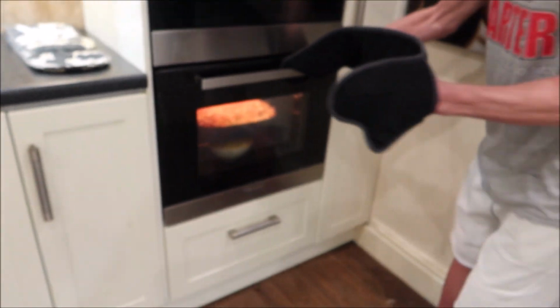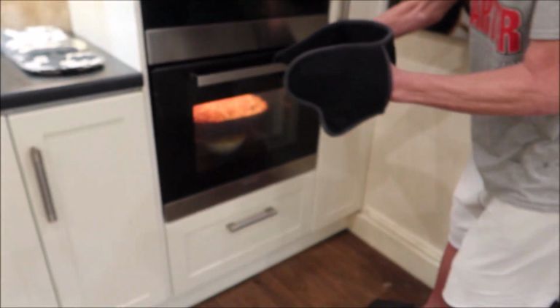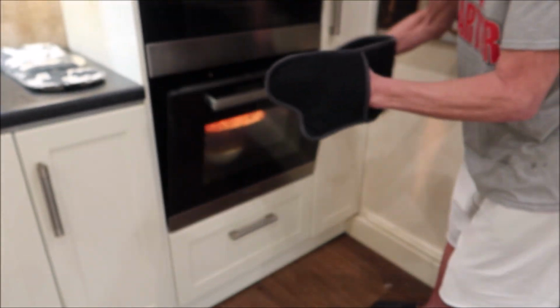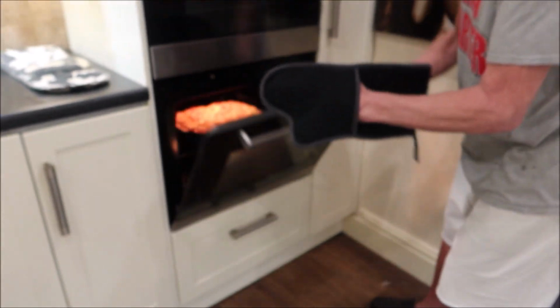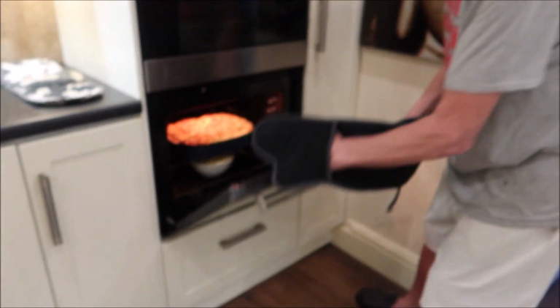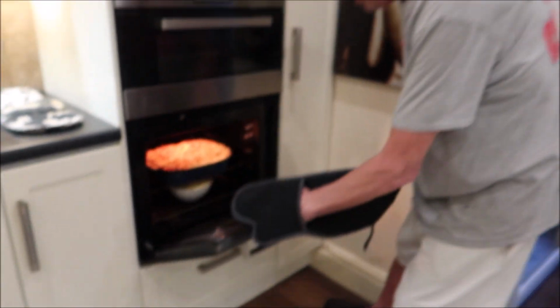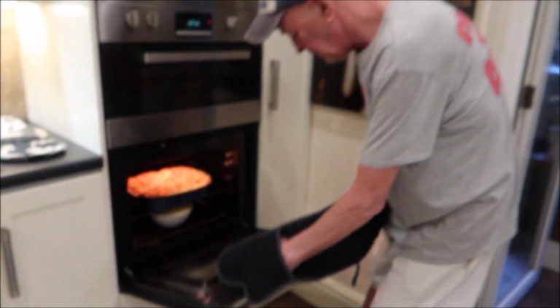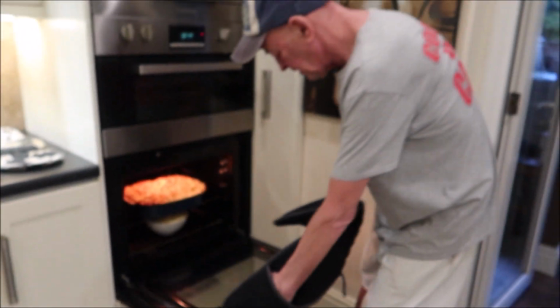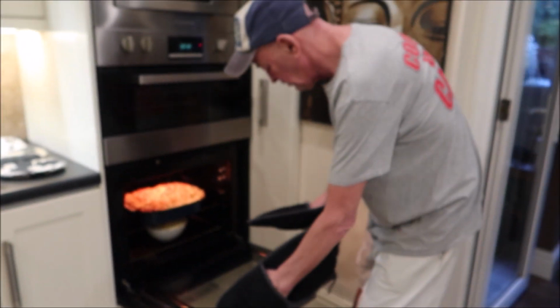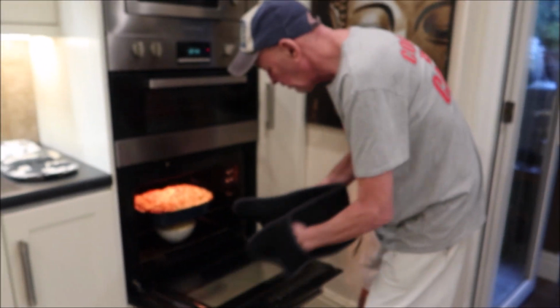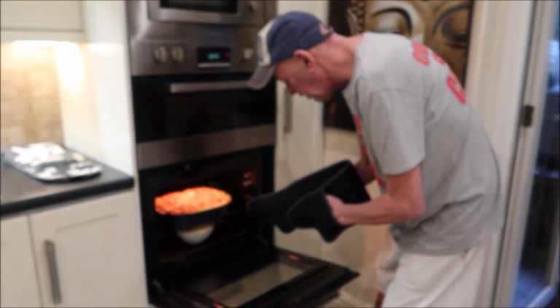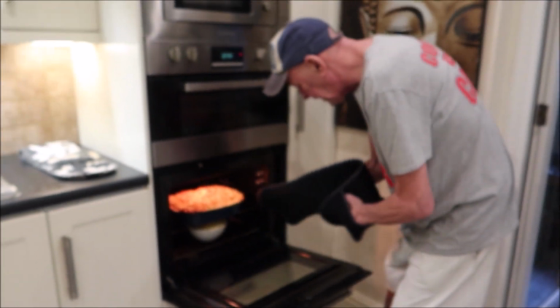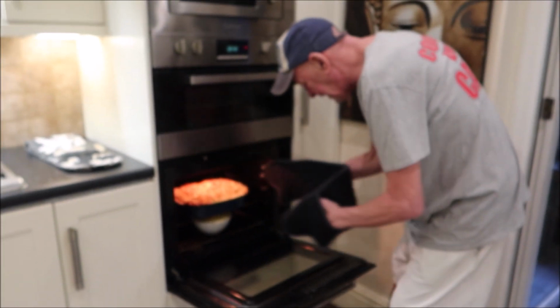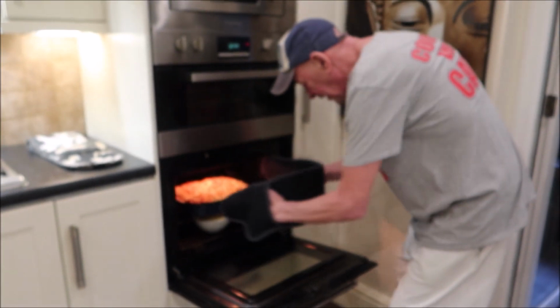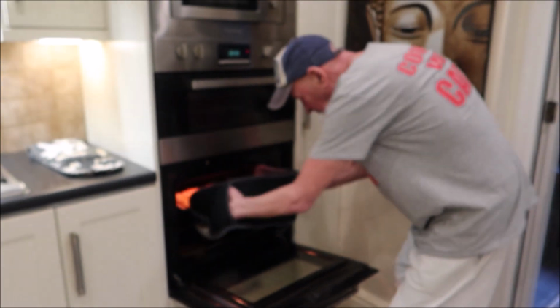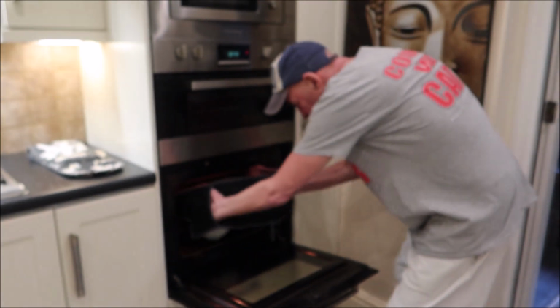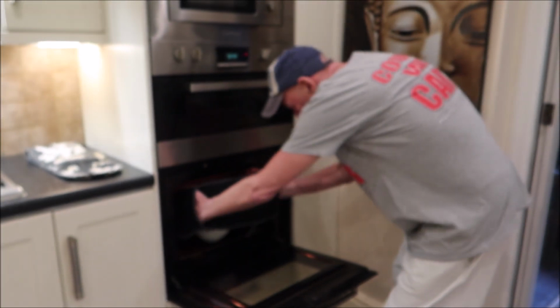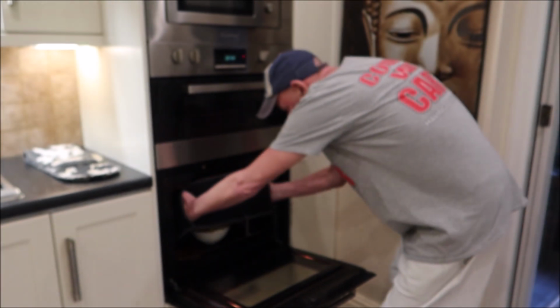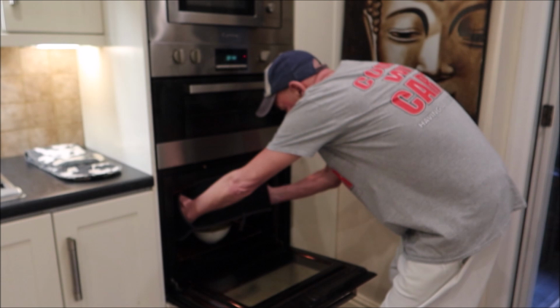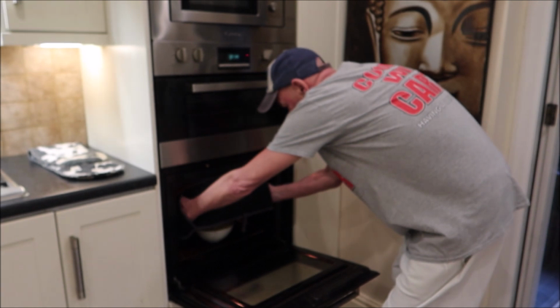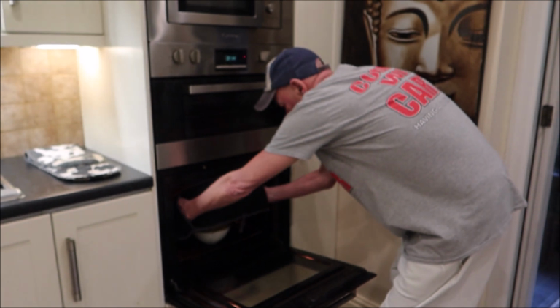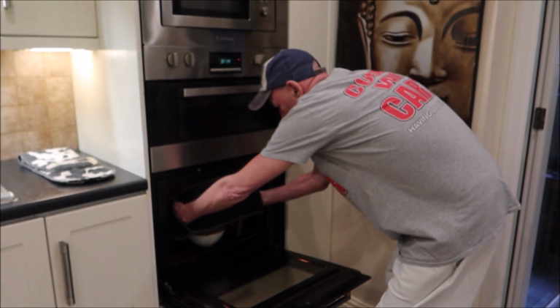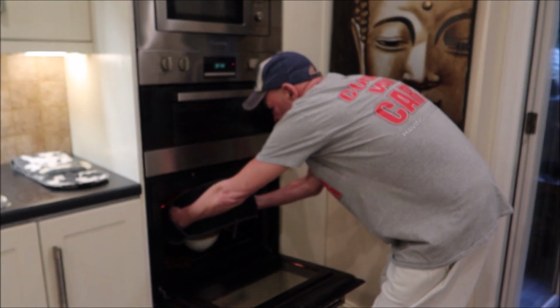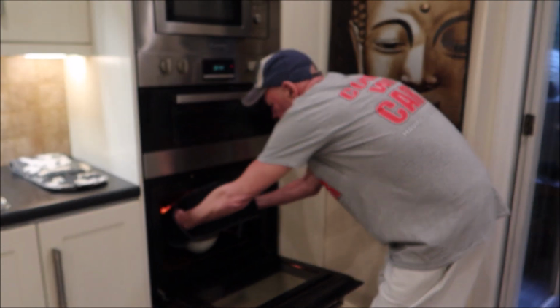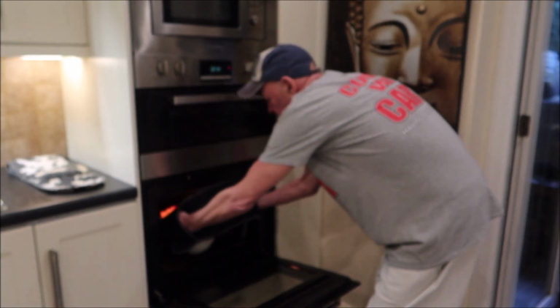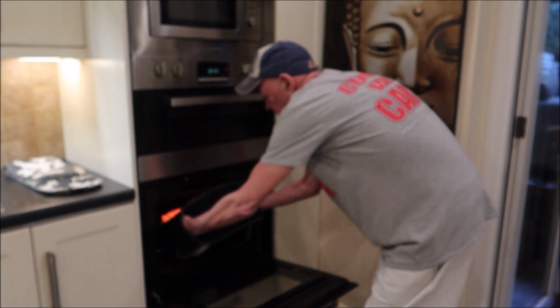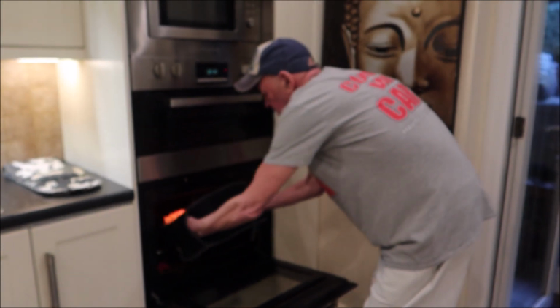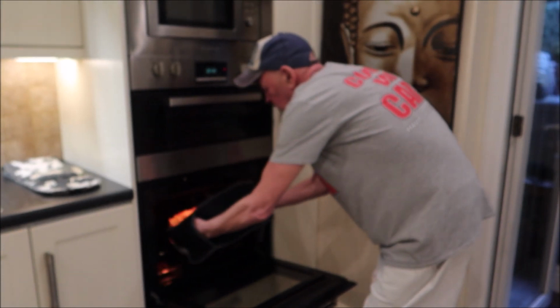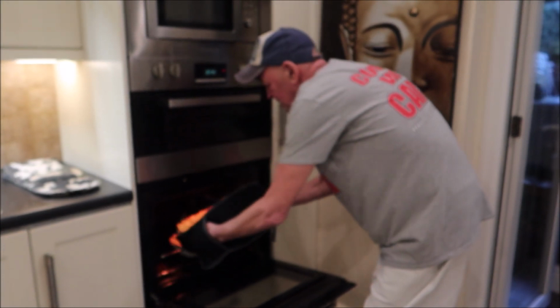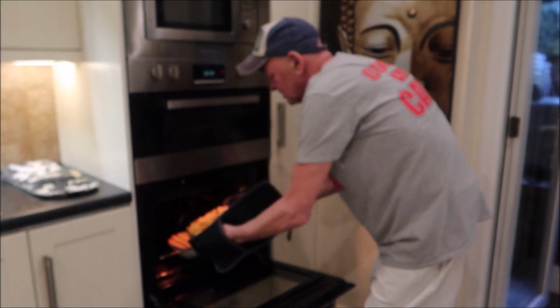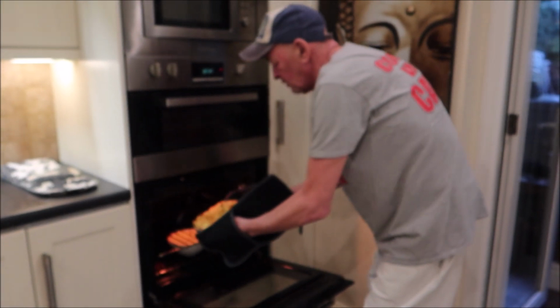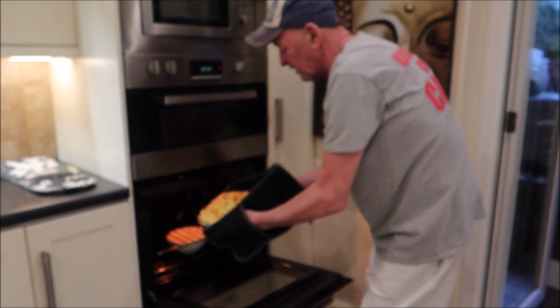This looks done now — that's lovely, look at that.